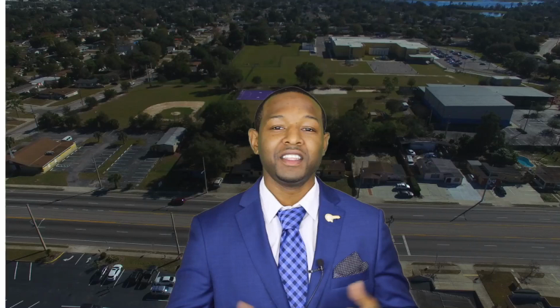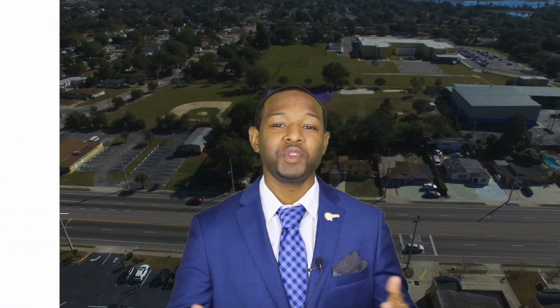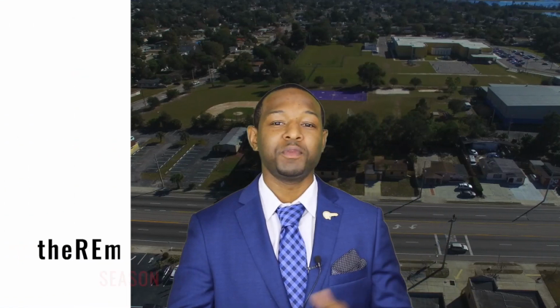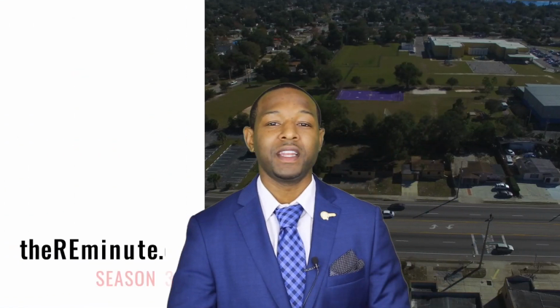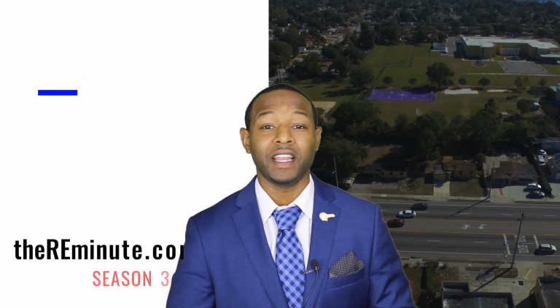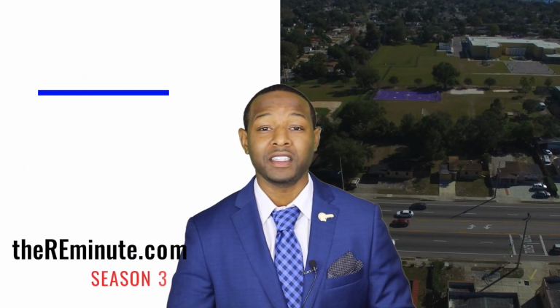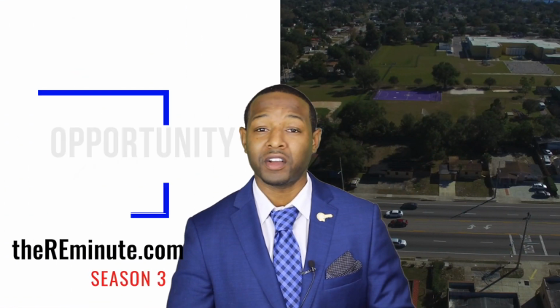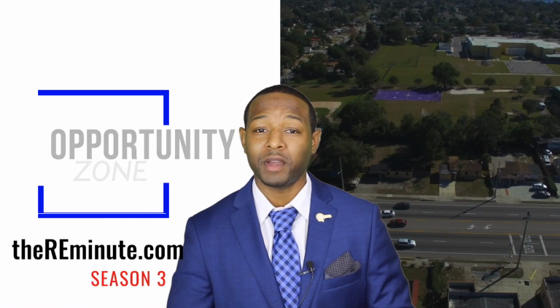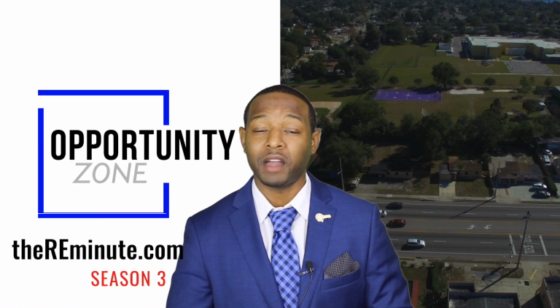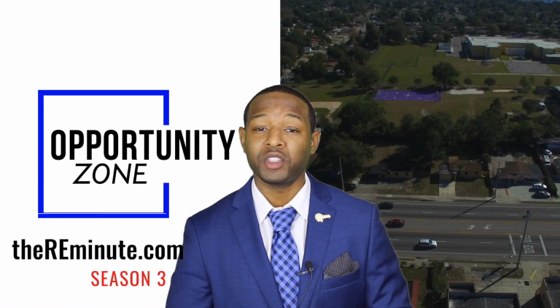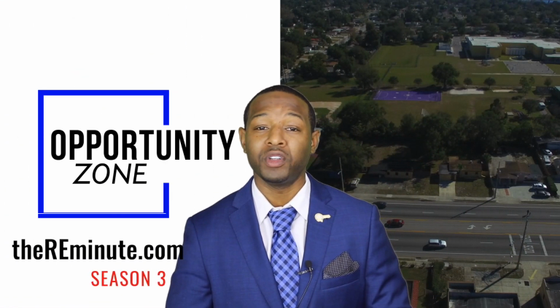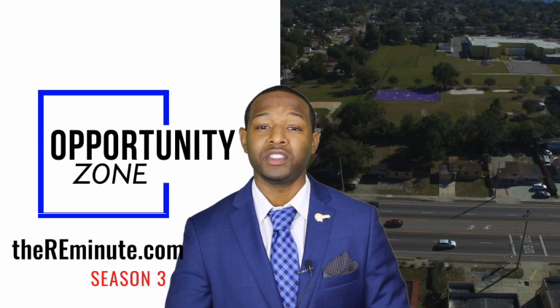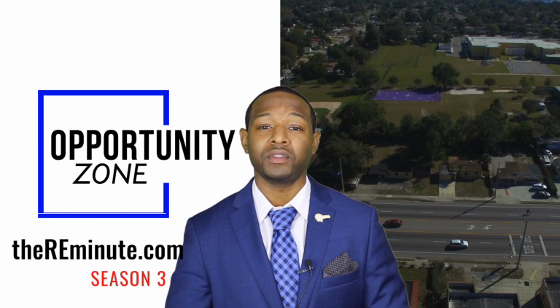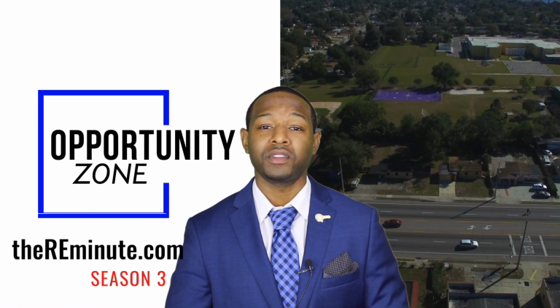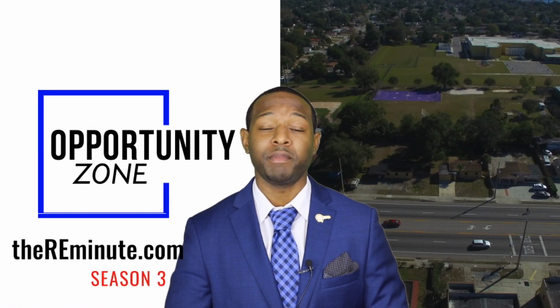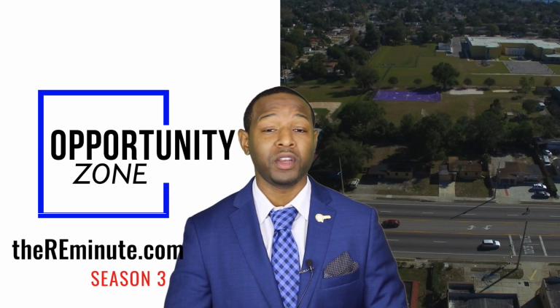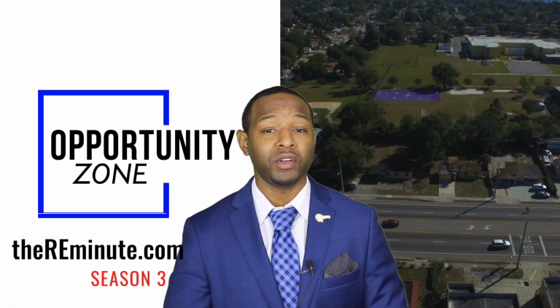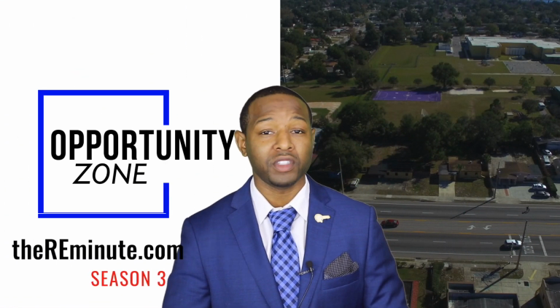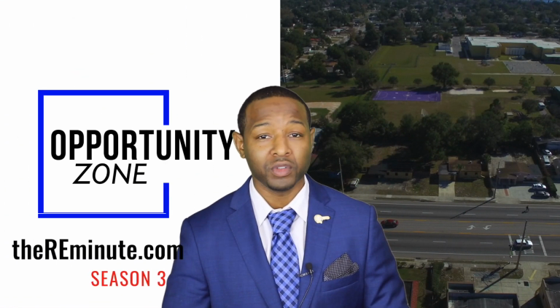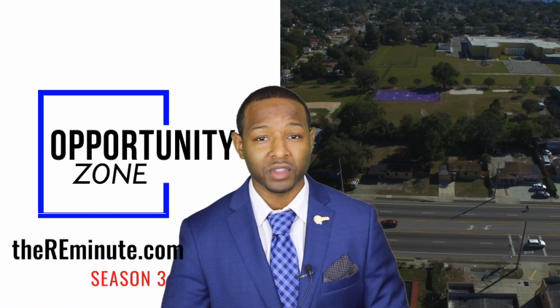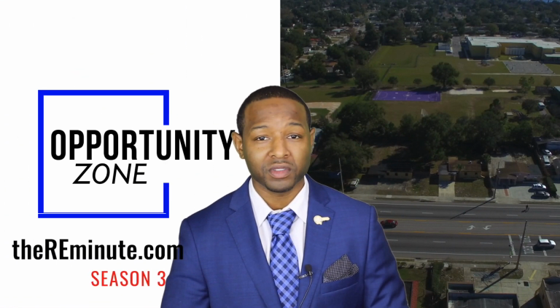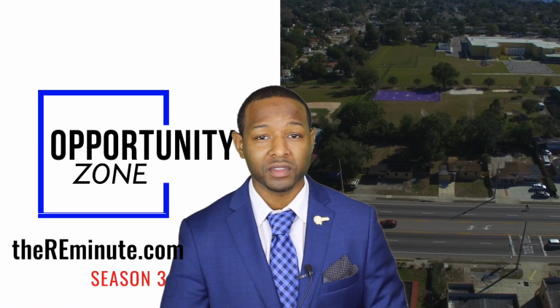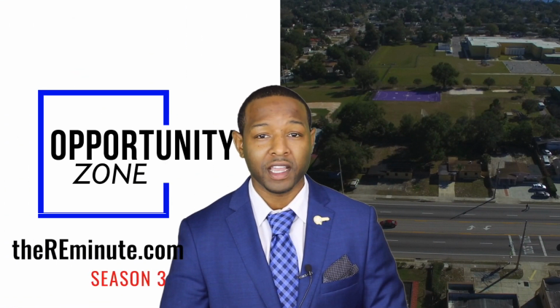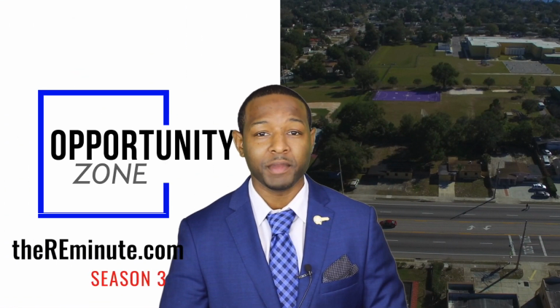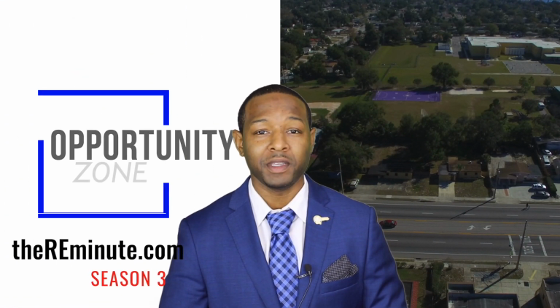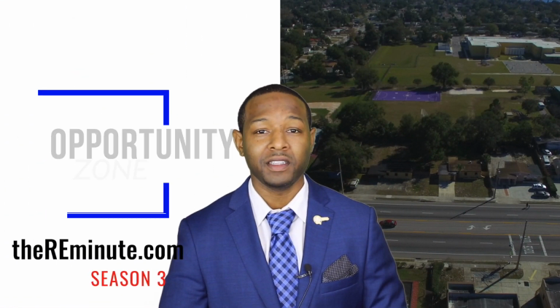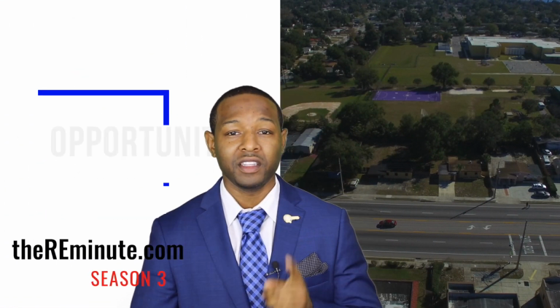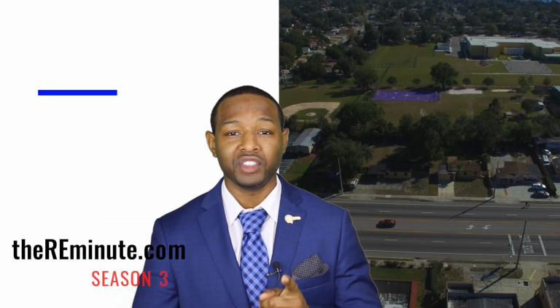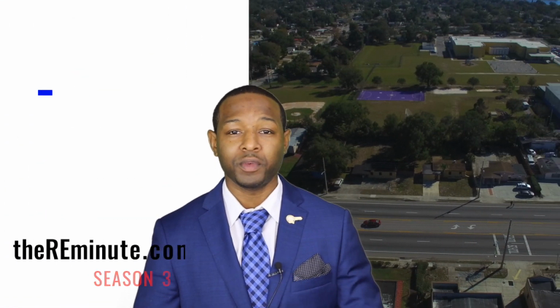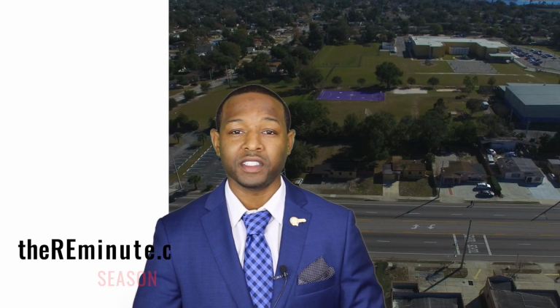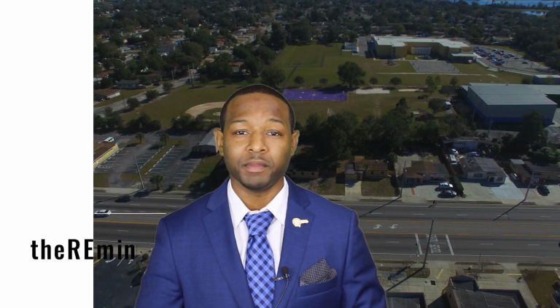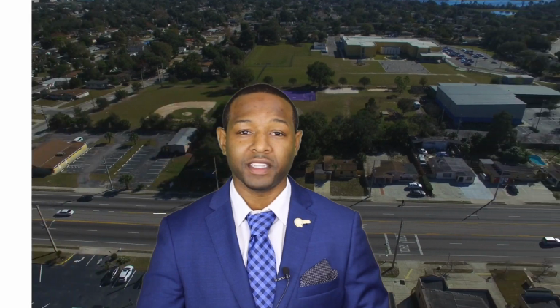This week's Minute, I'd like to talk about Opportunity Zones, better known as O-Zones. I'm Emmett, and this is your Real Estate Minute.